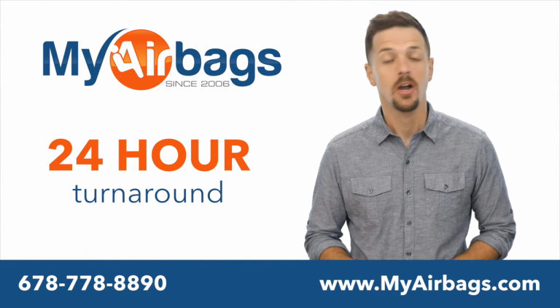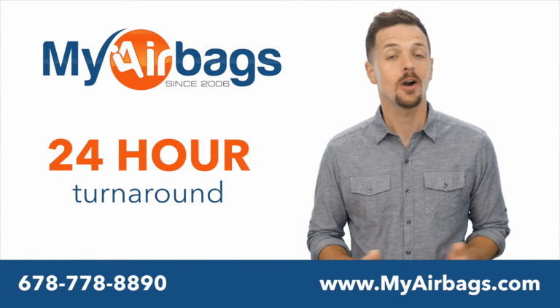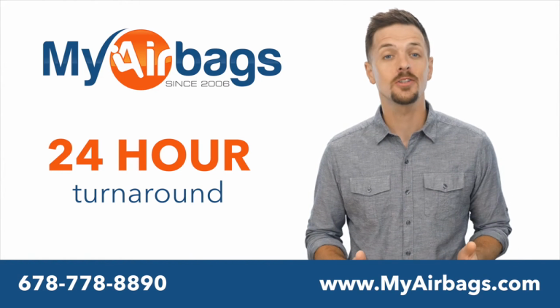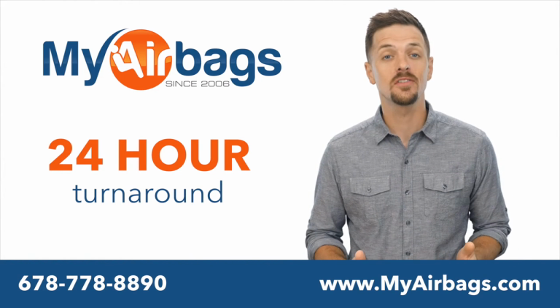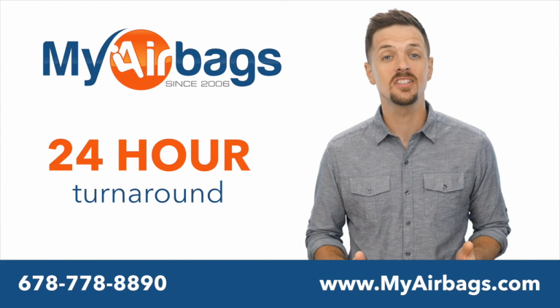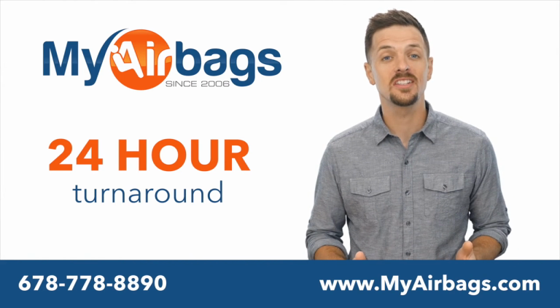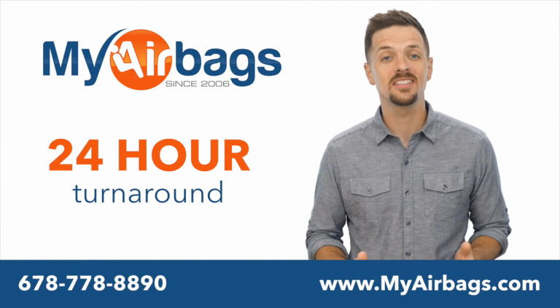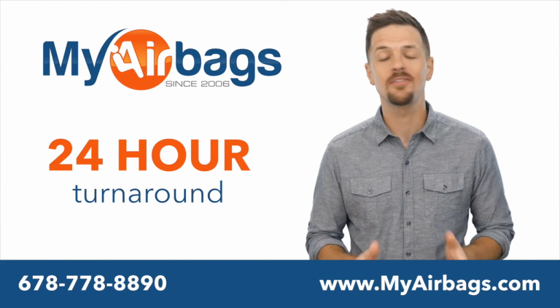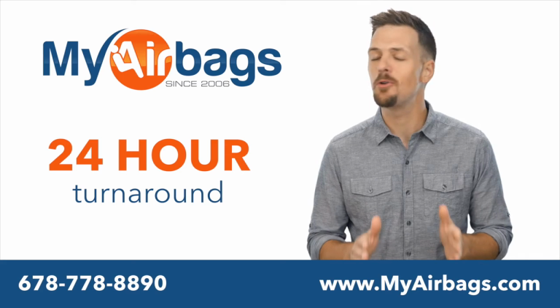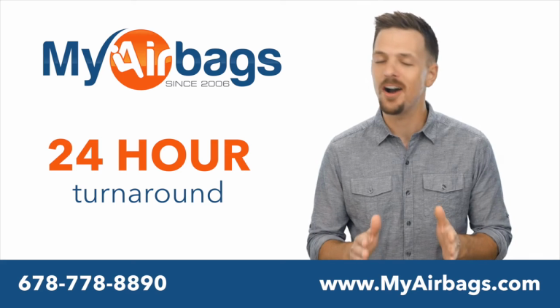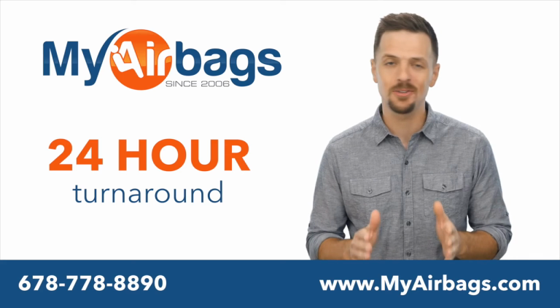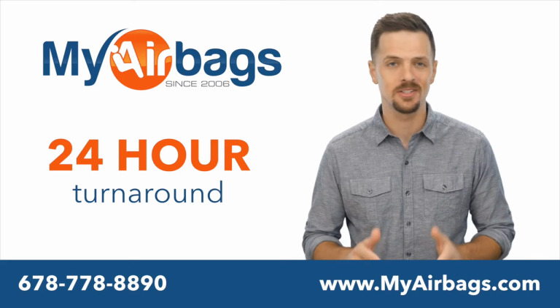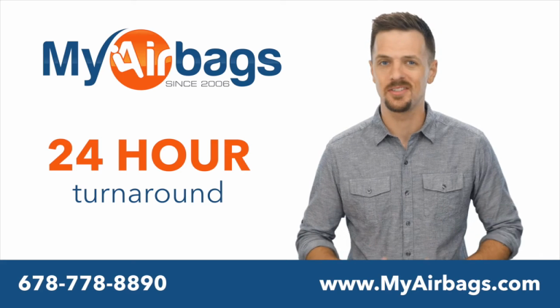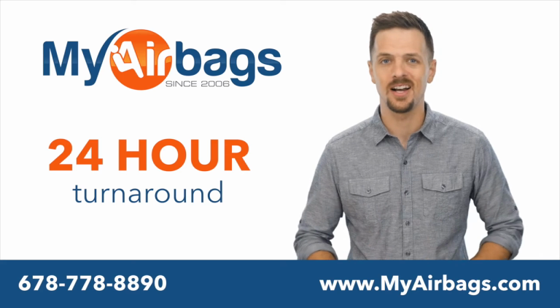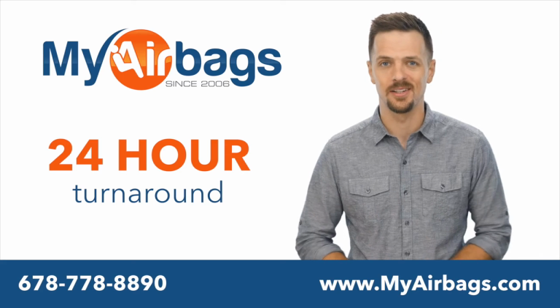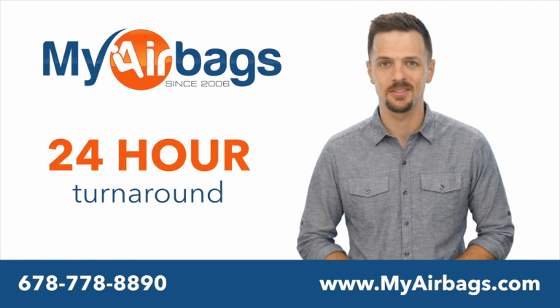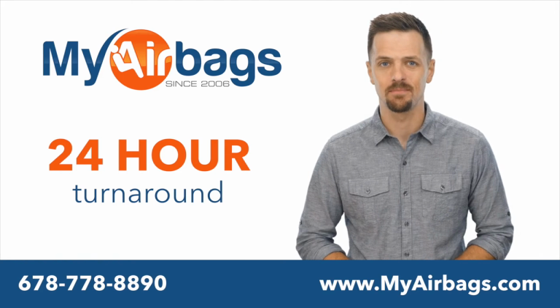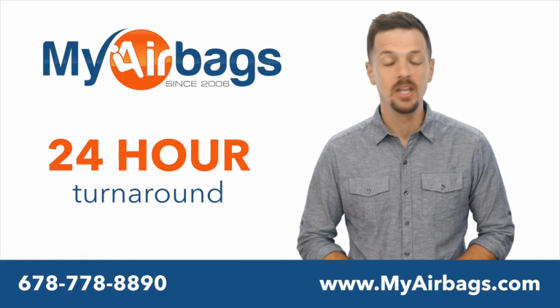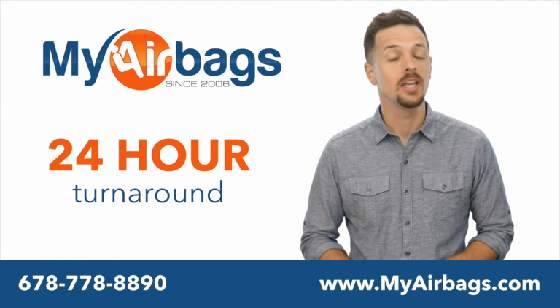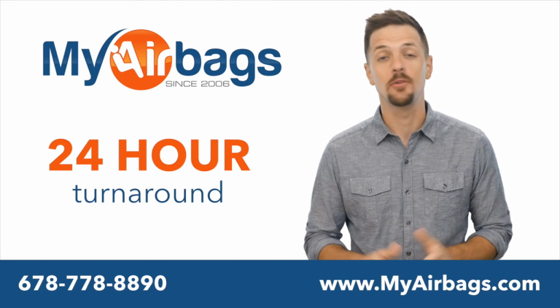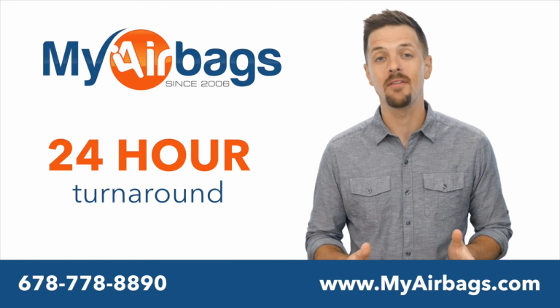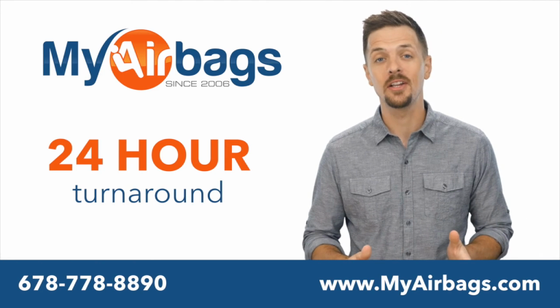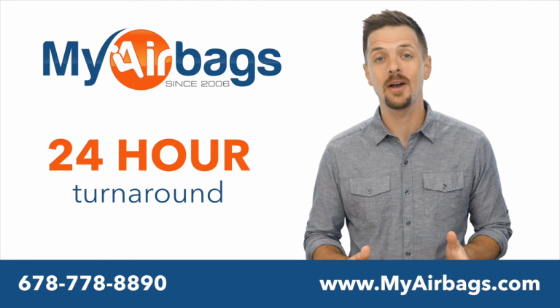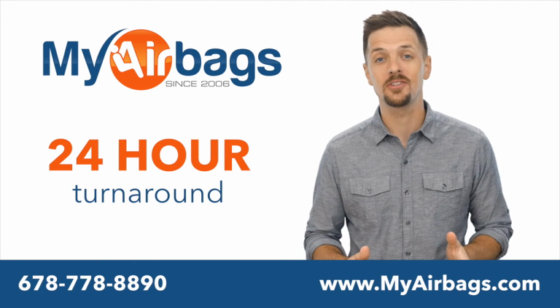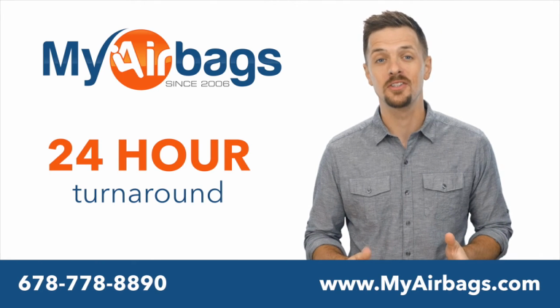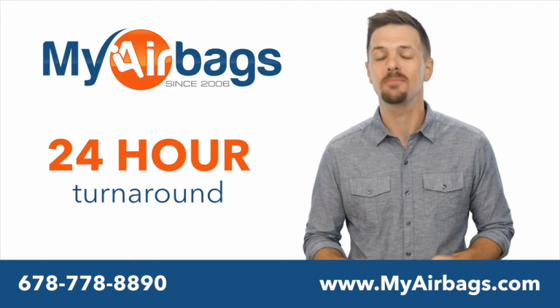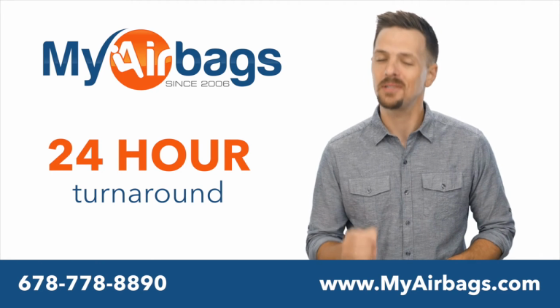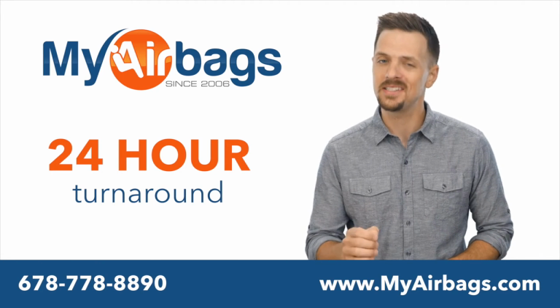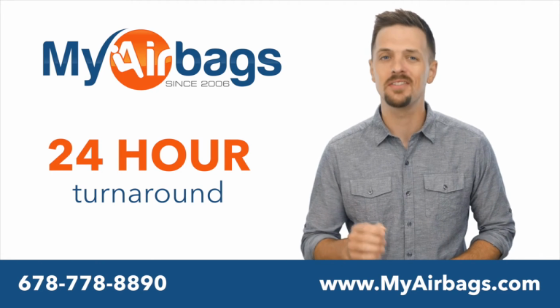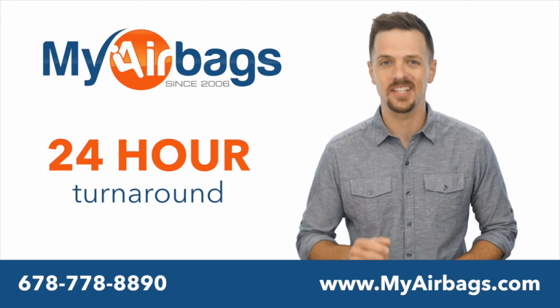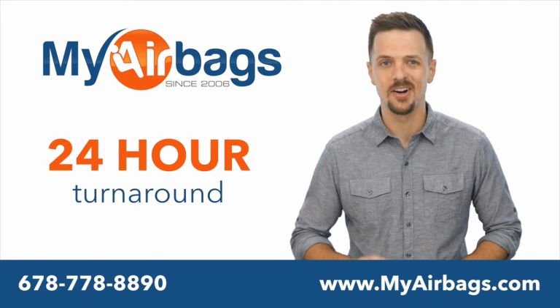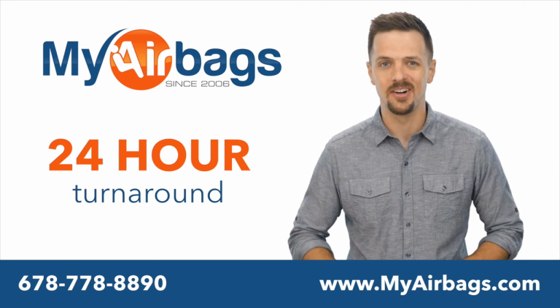Our services can save you hundreds of dollars. If you have any questions, please give us a call.